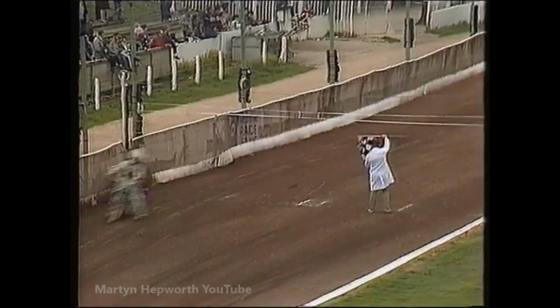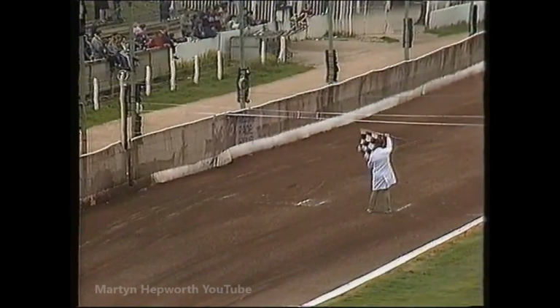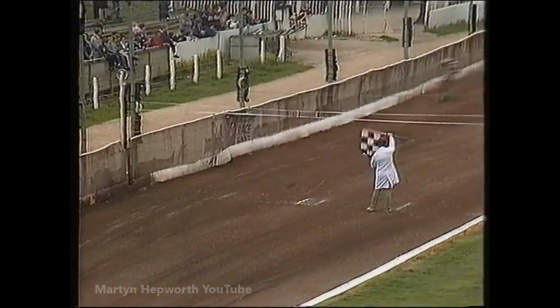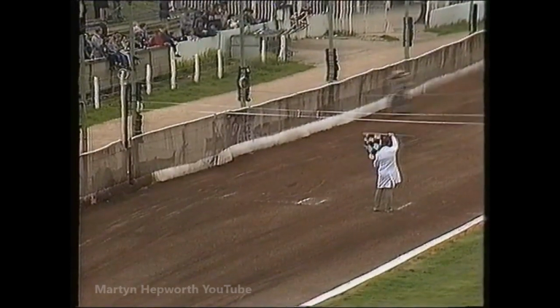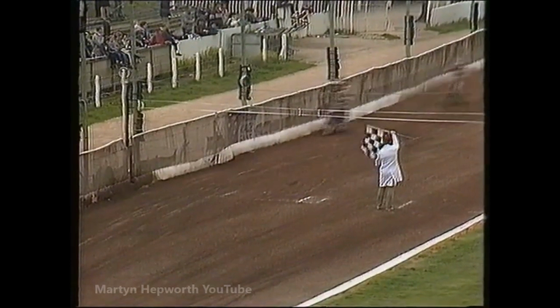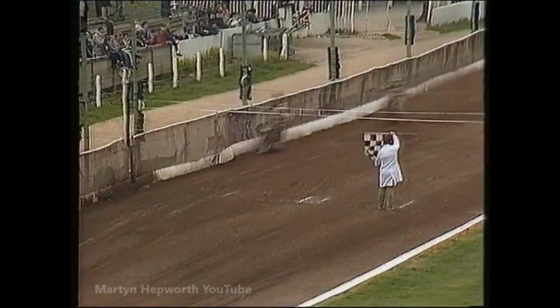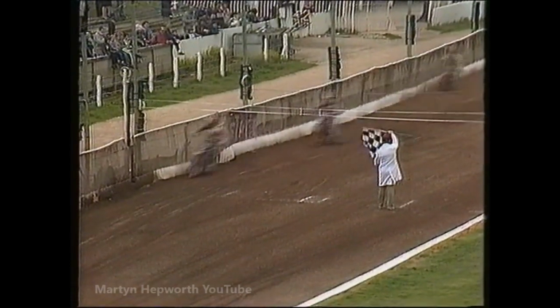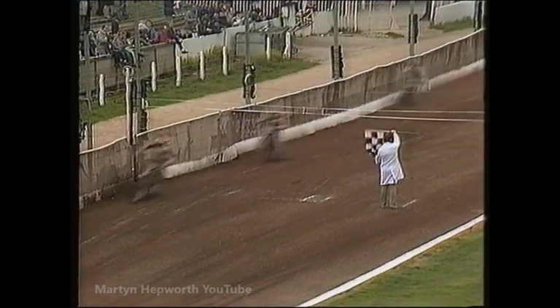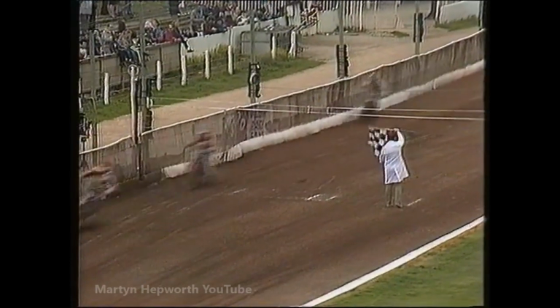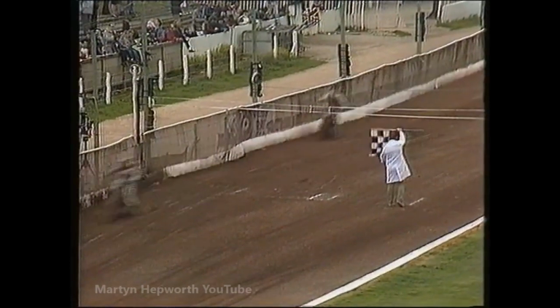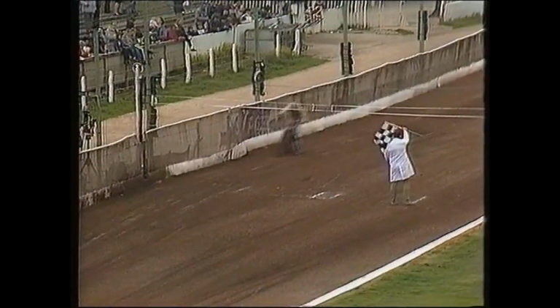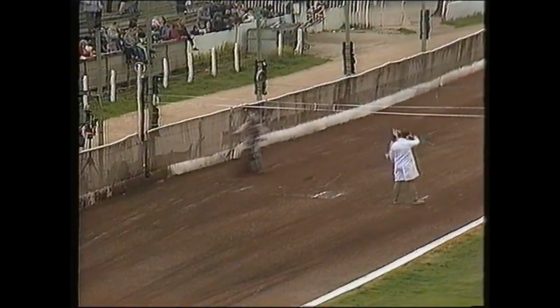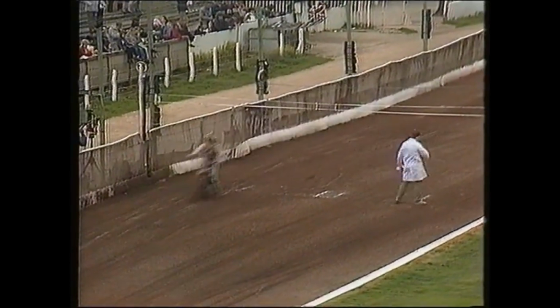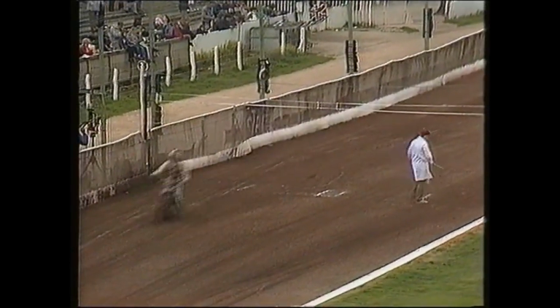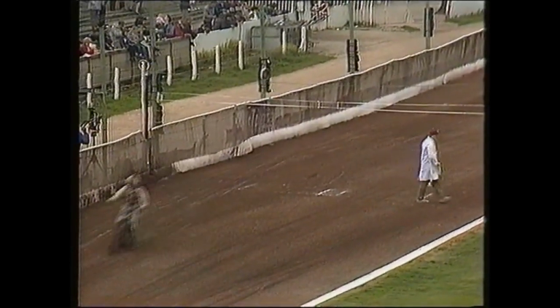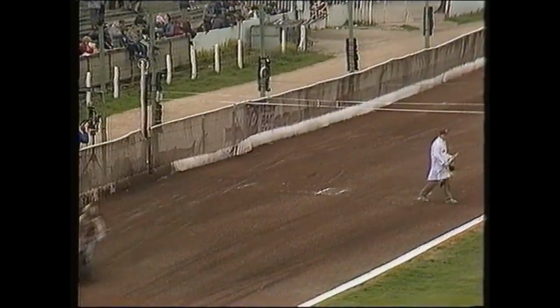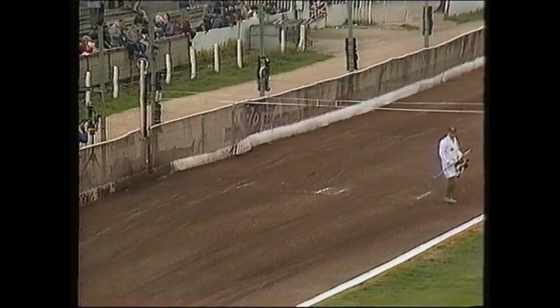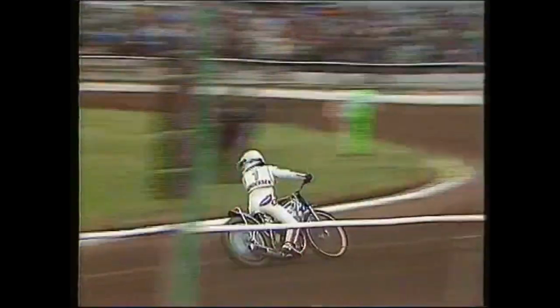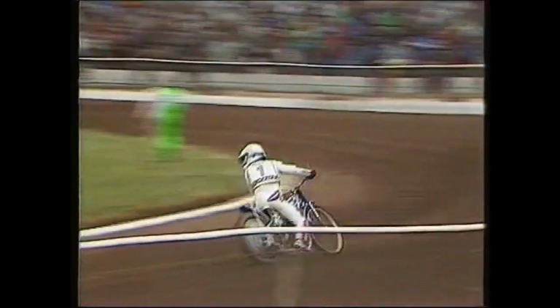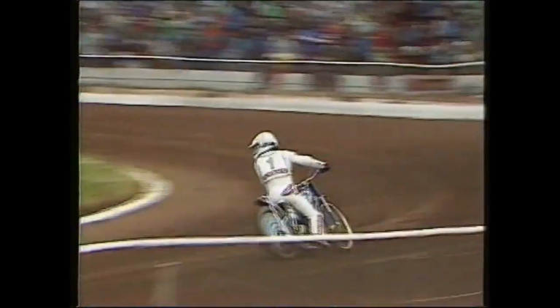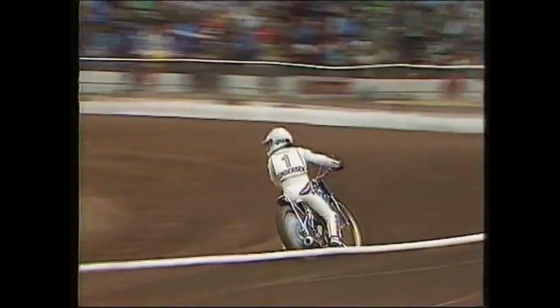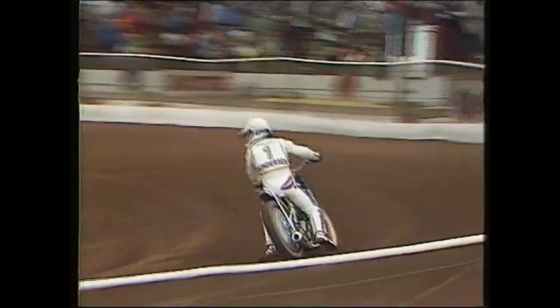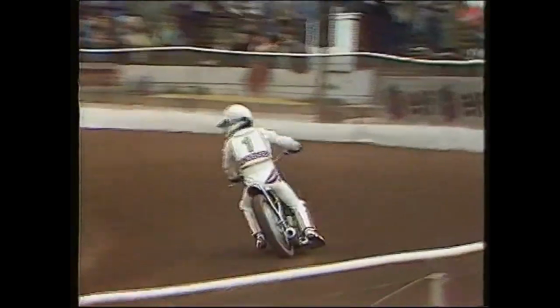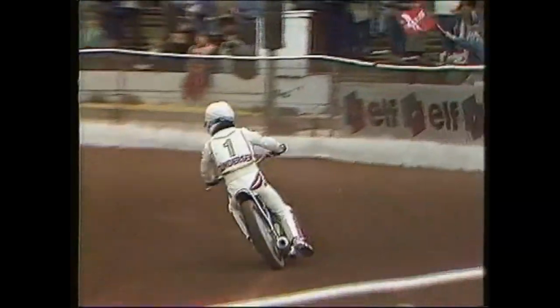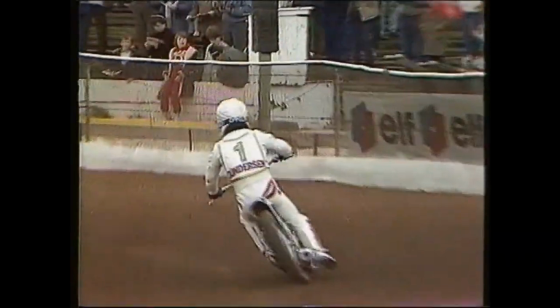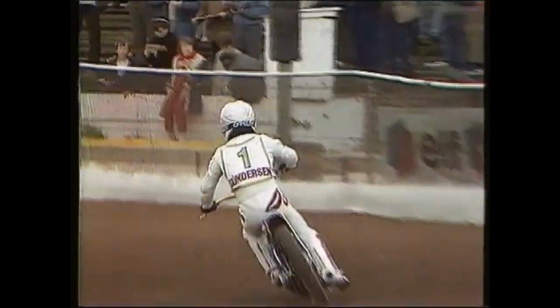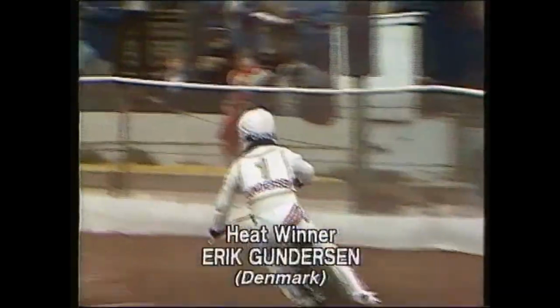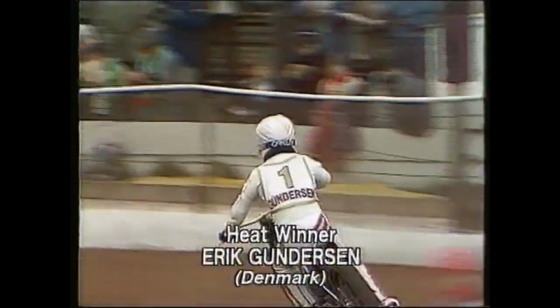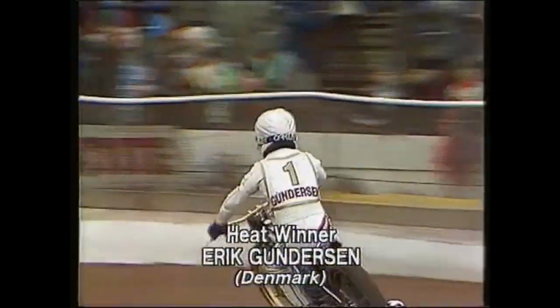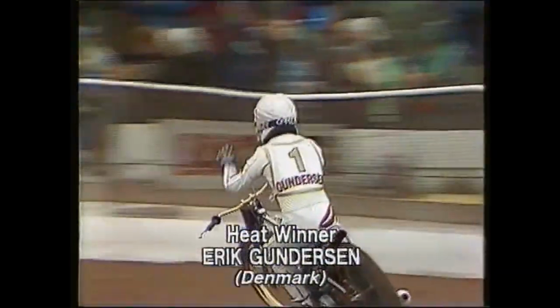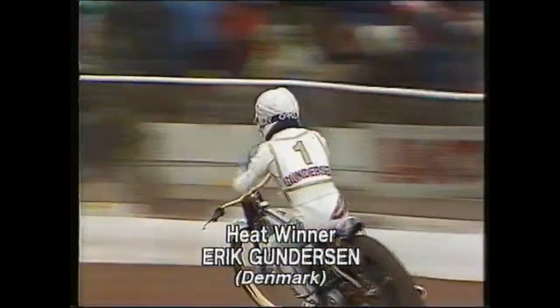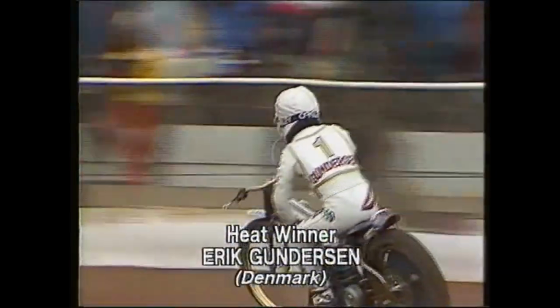Gunderson wins it by a mile. Tatum is second, and third place is Morton. The Danes hold on in front with a divided heat in heat four.